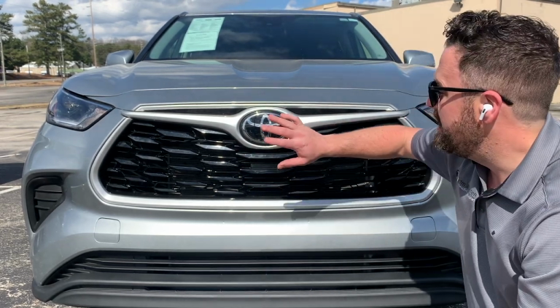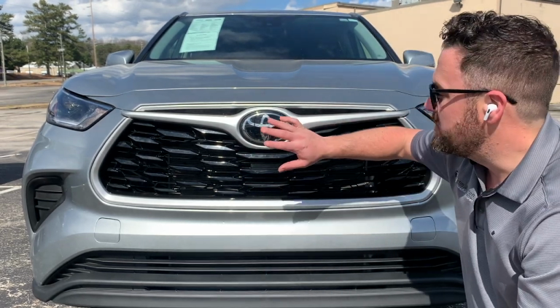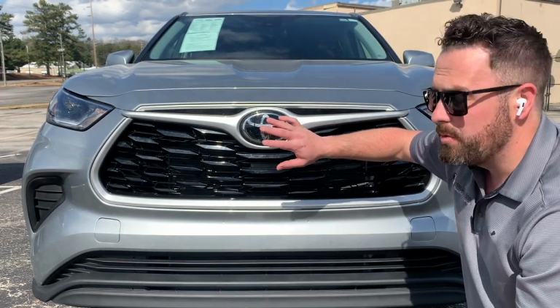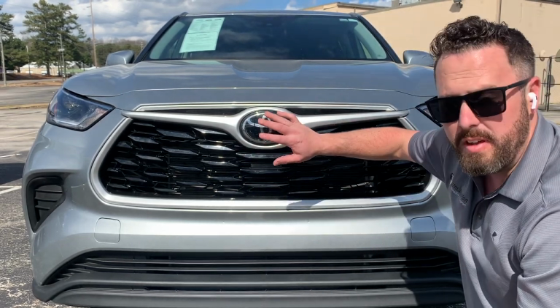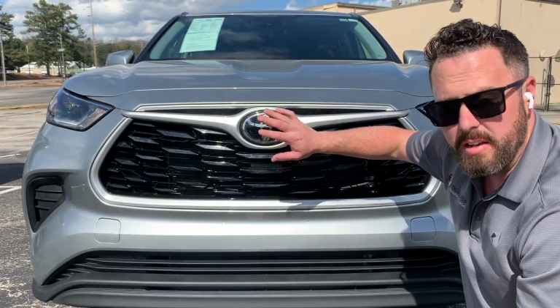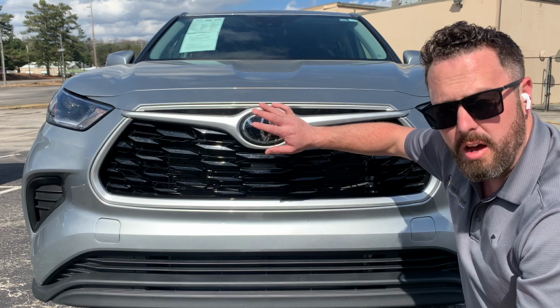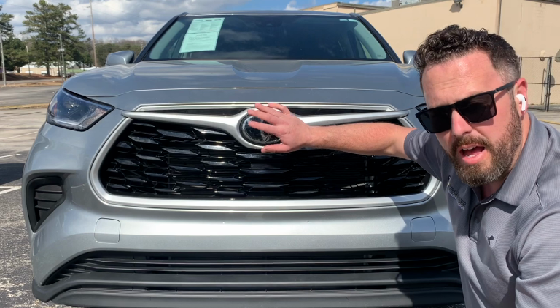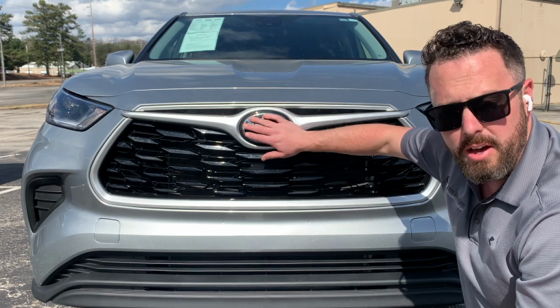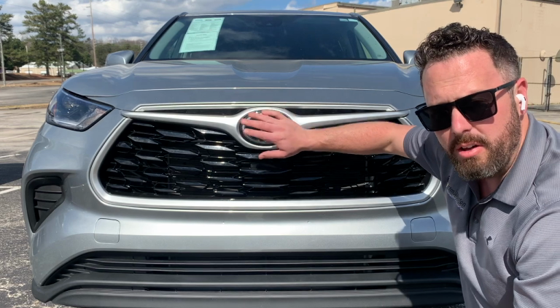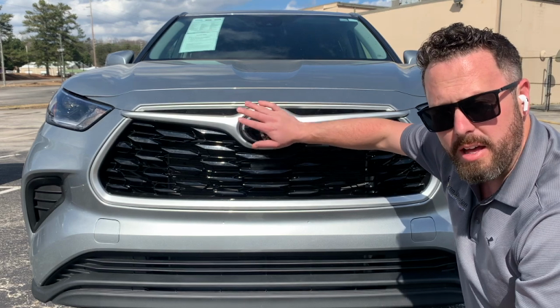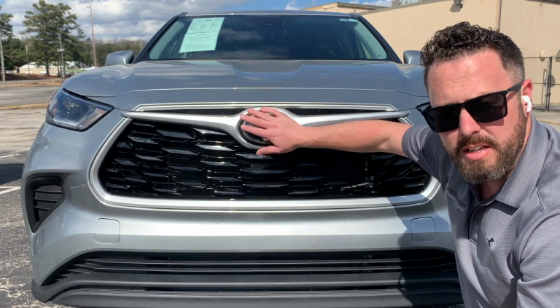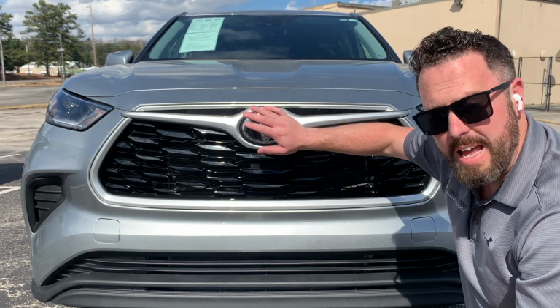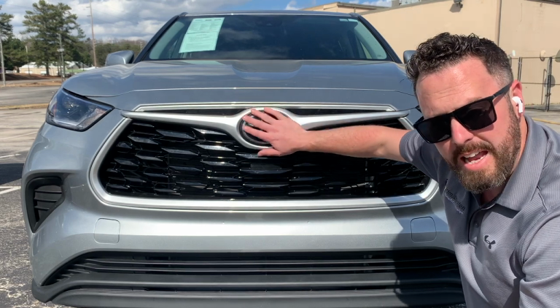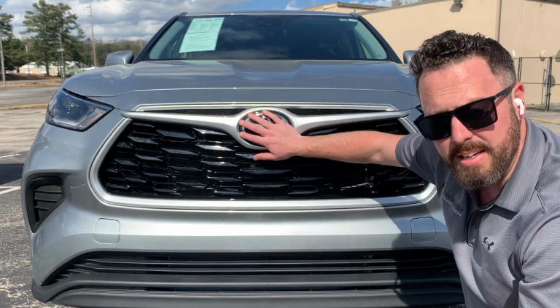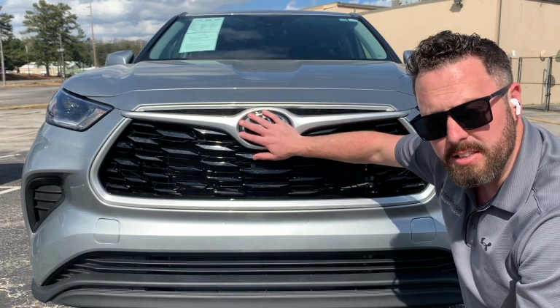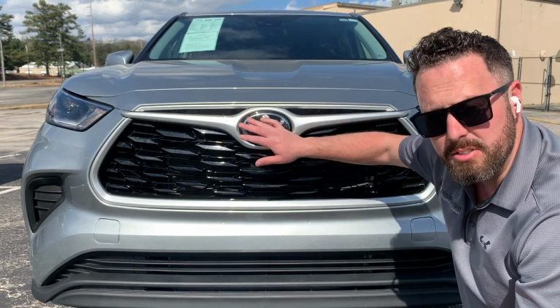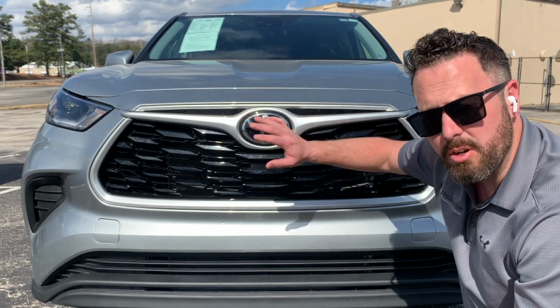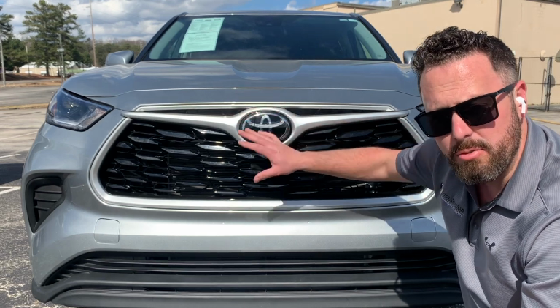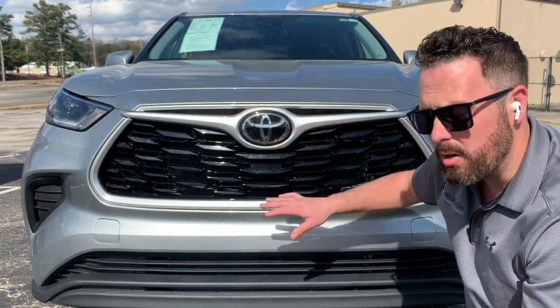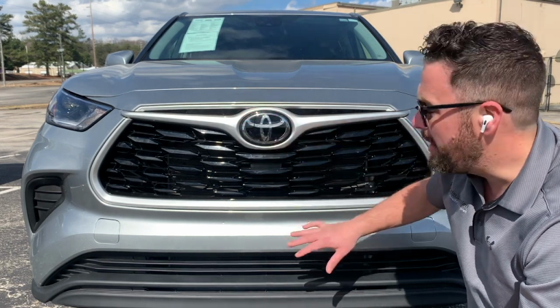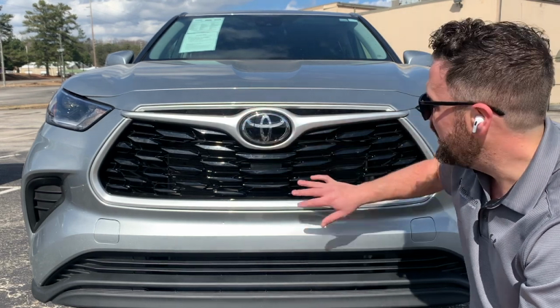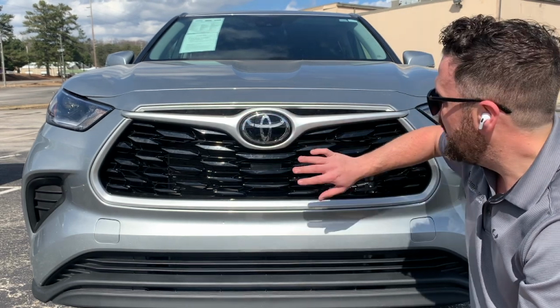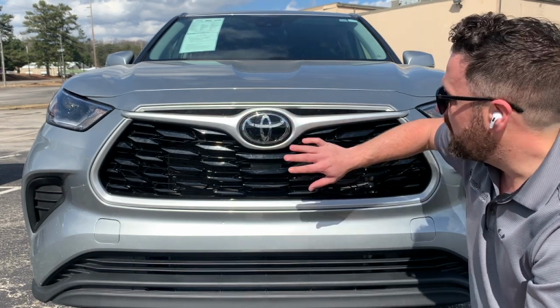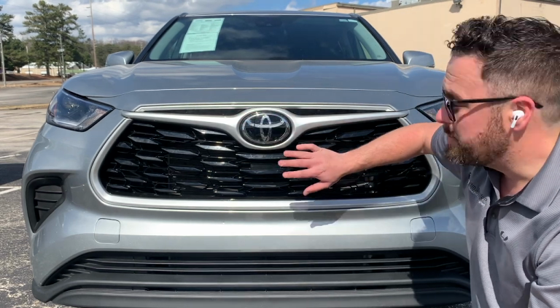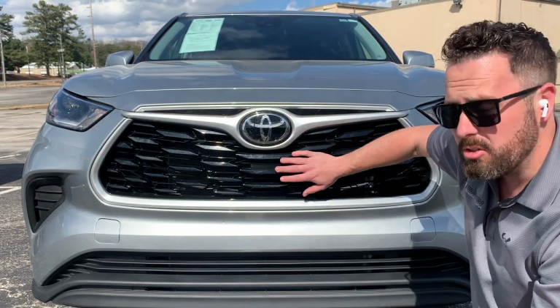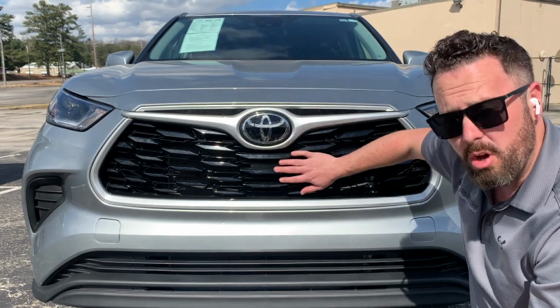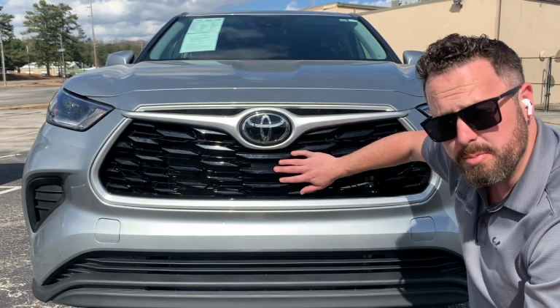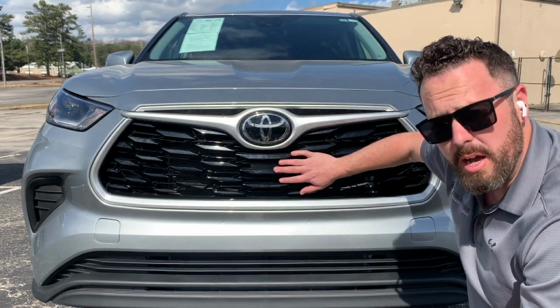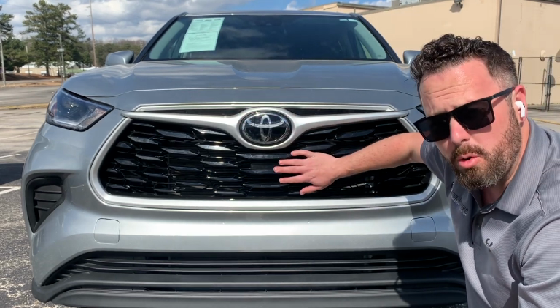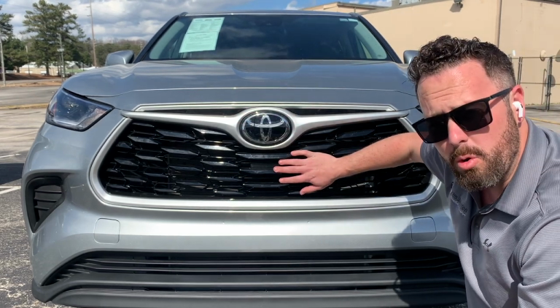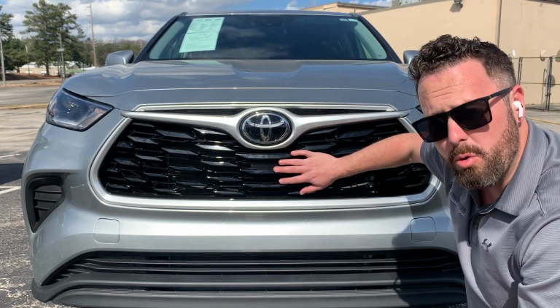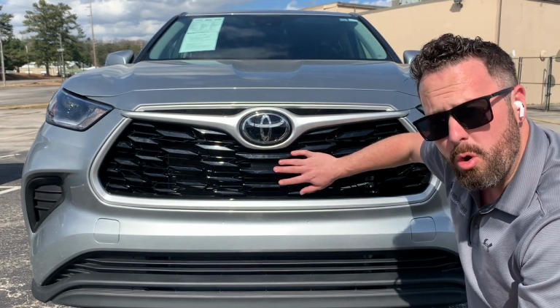This will fit L, LE, and XLE, so you don't have to worry about it. It comes in gloss black or chrome.